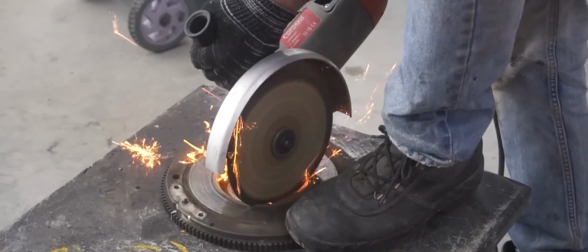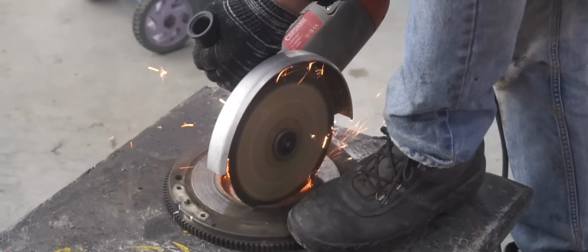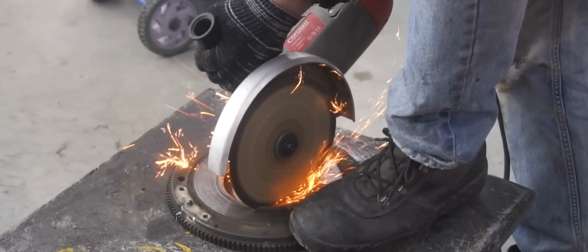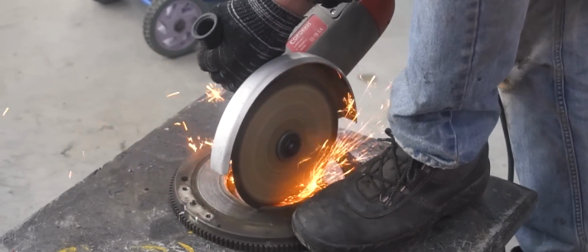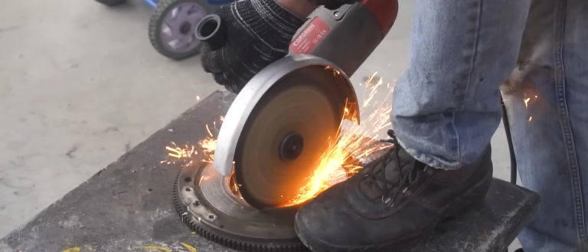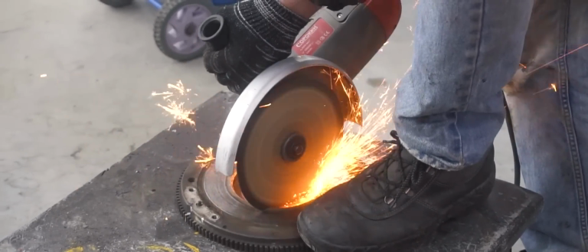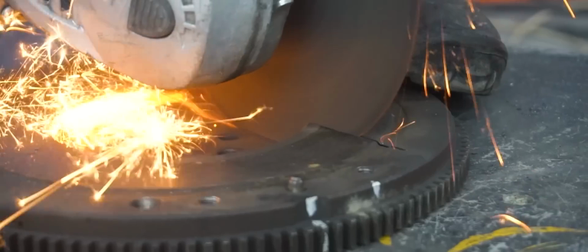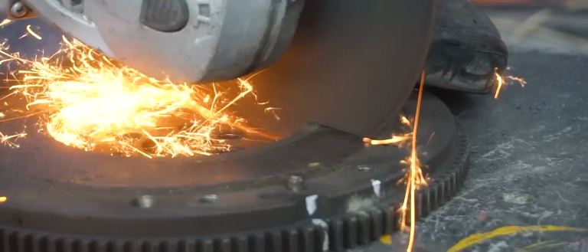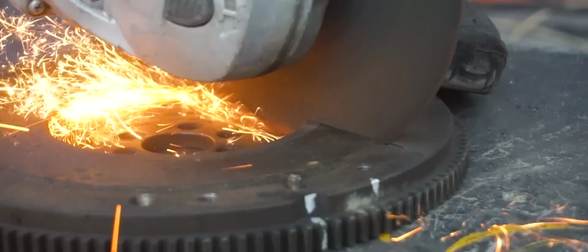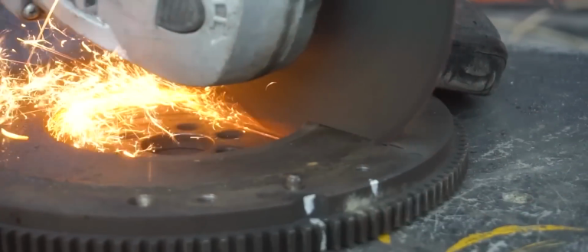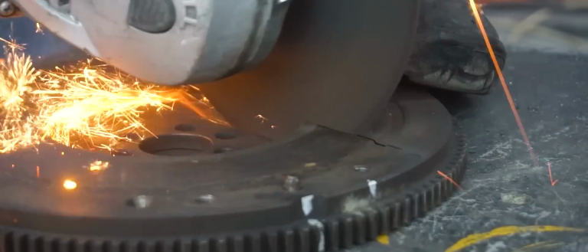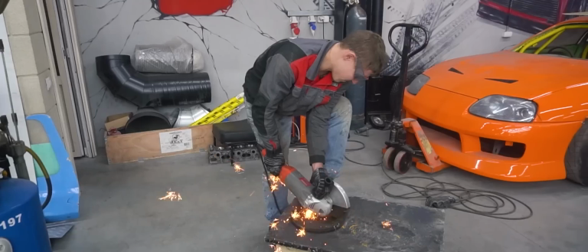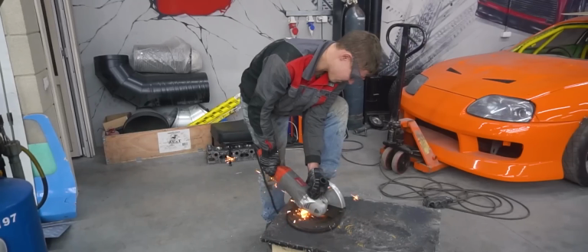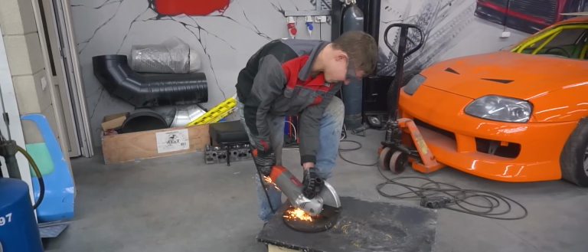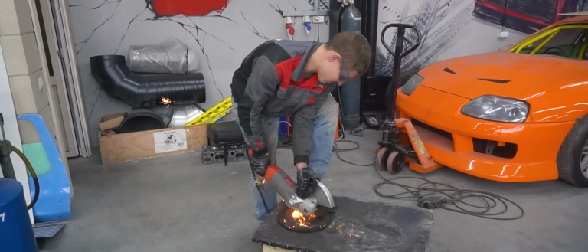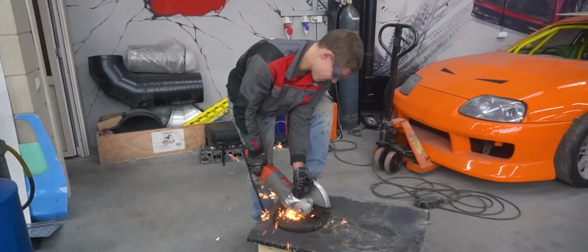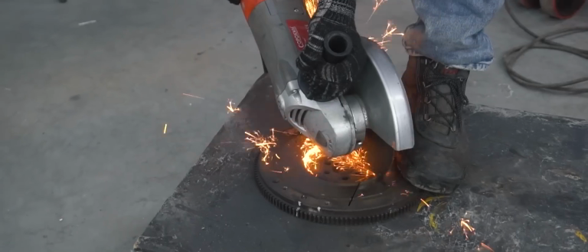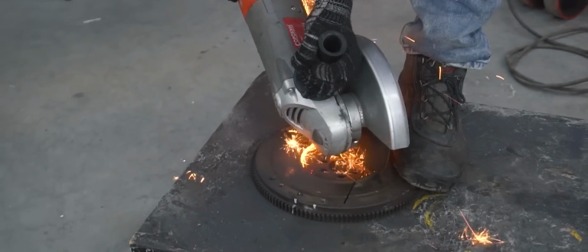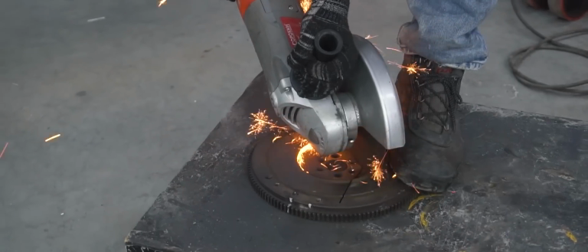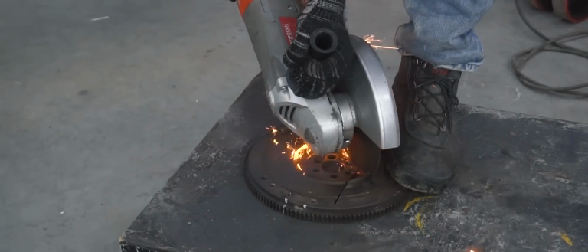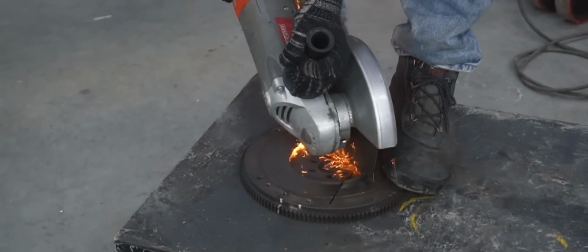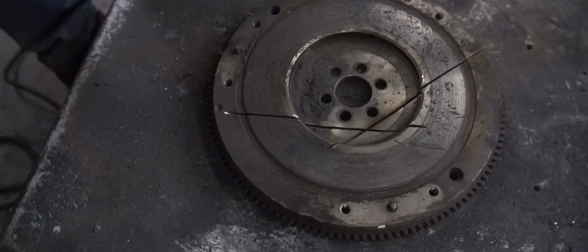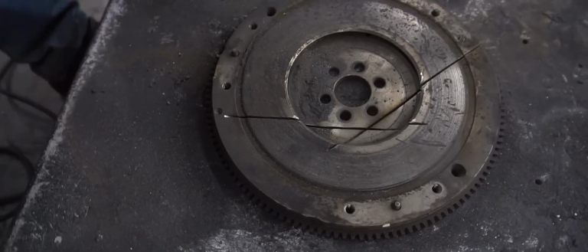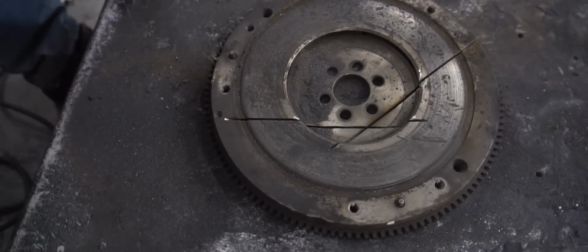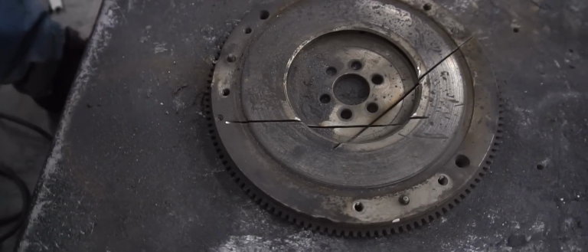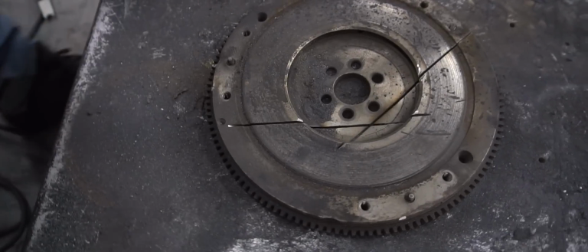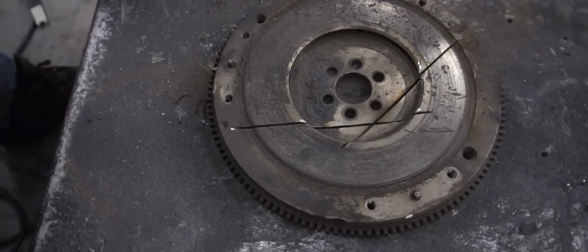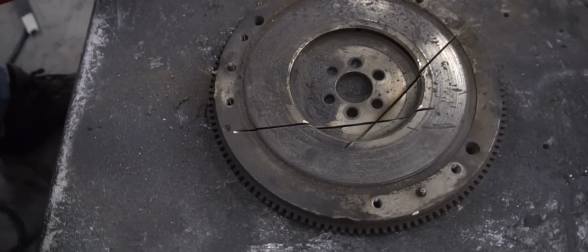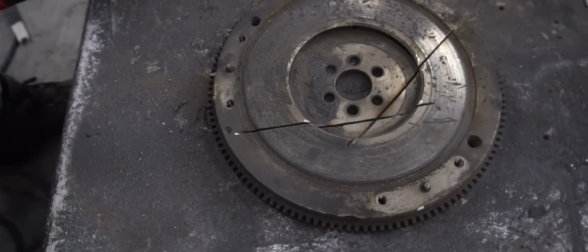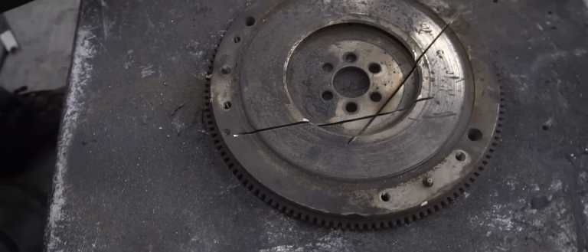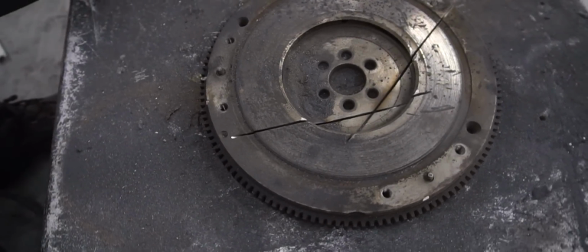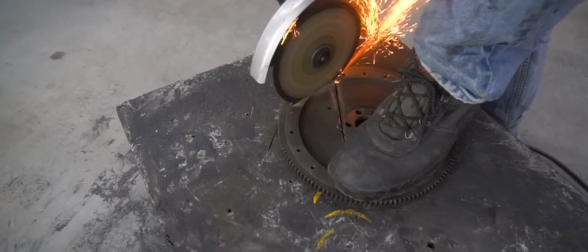We cut out a piece of flywheel and start the engine — what'll happen? Originally uploaded in December of 2019.